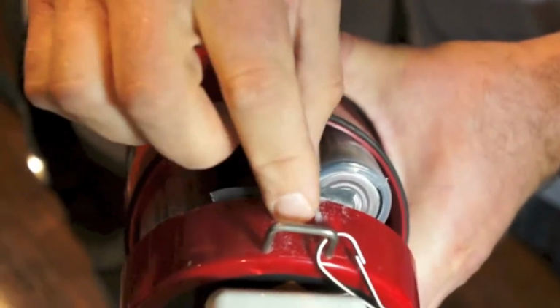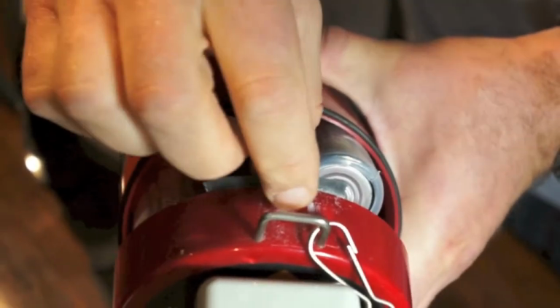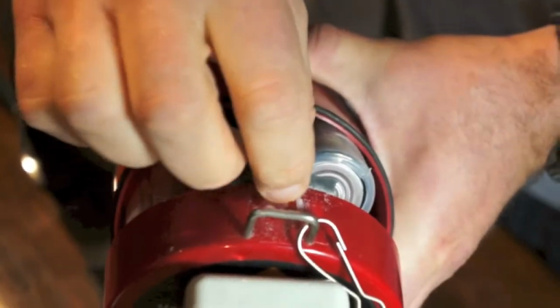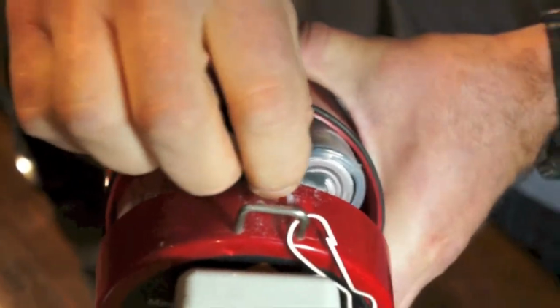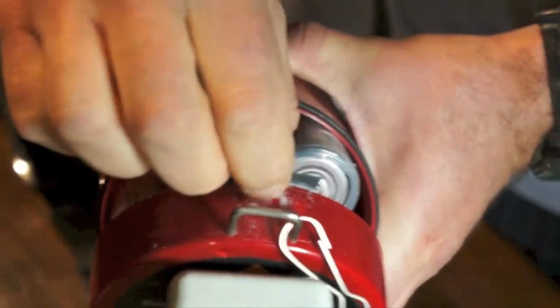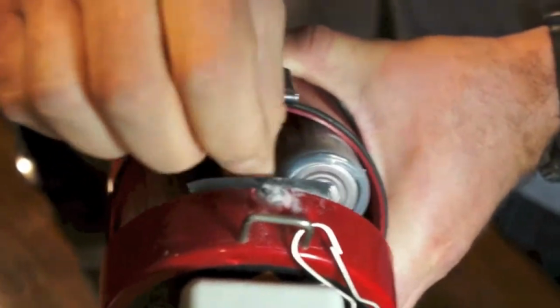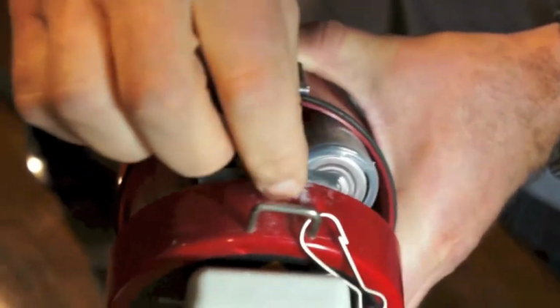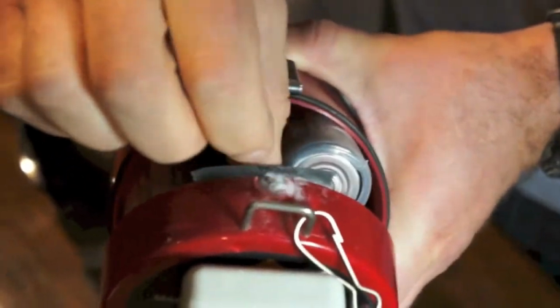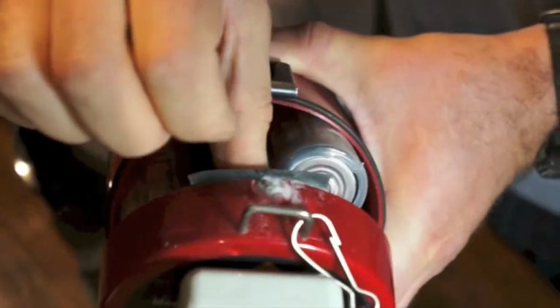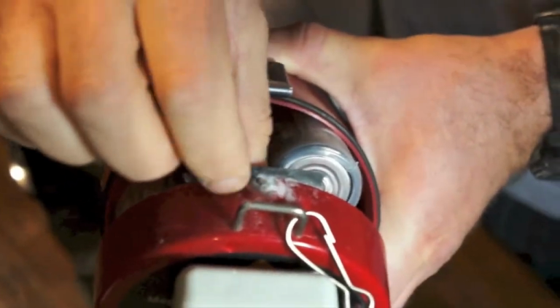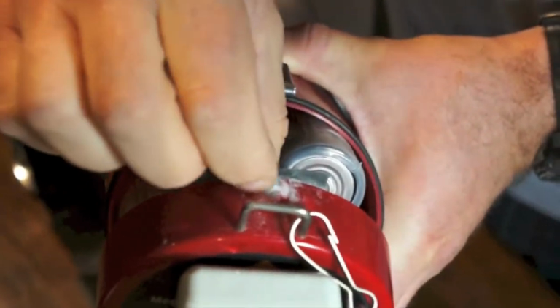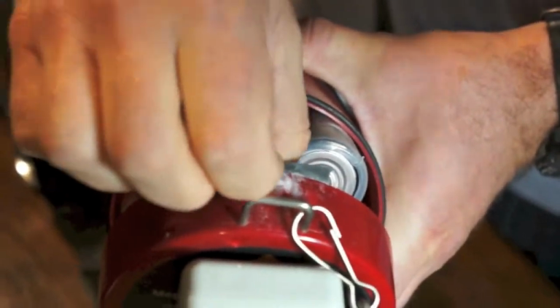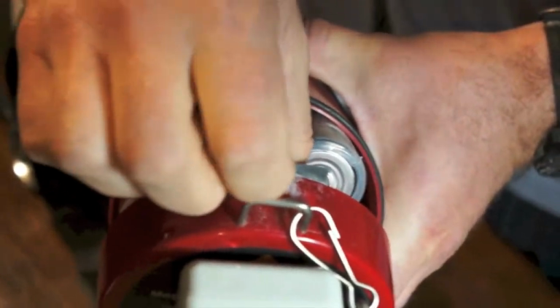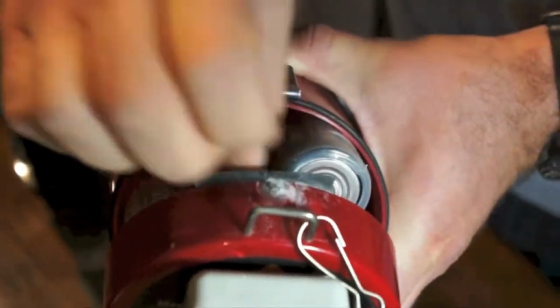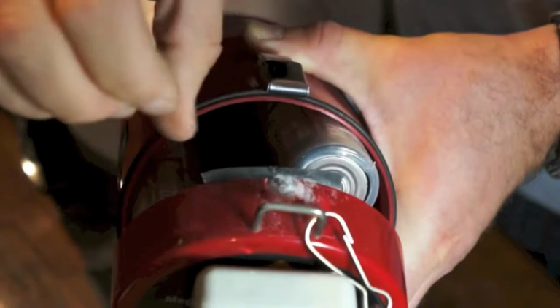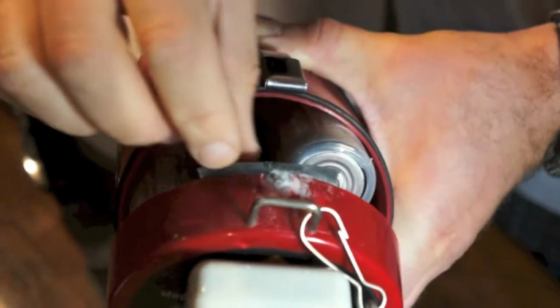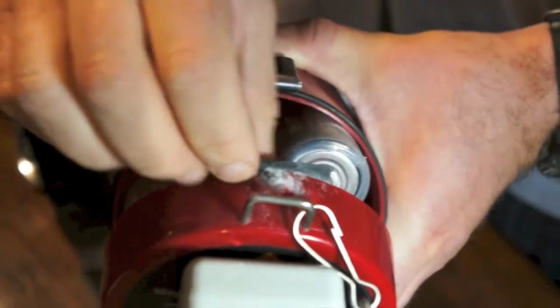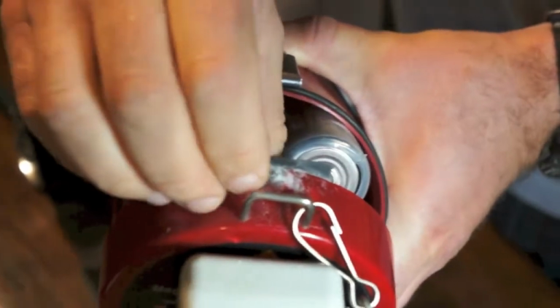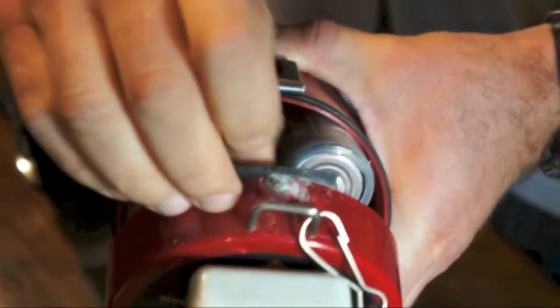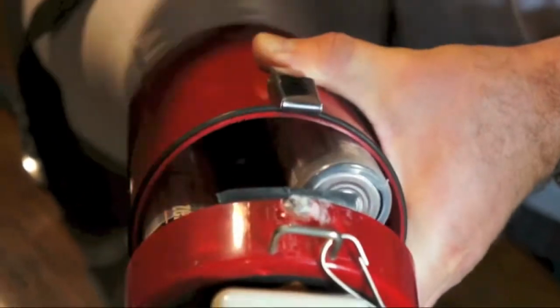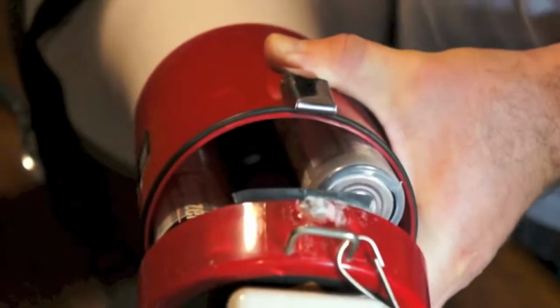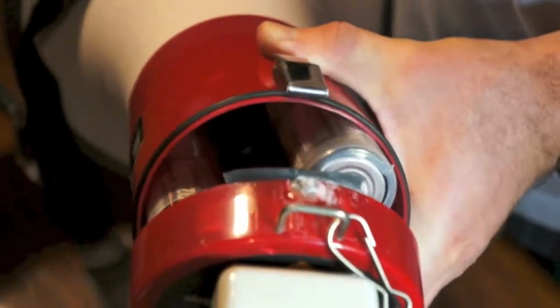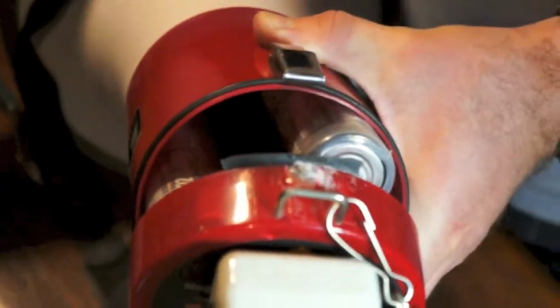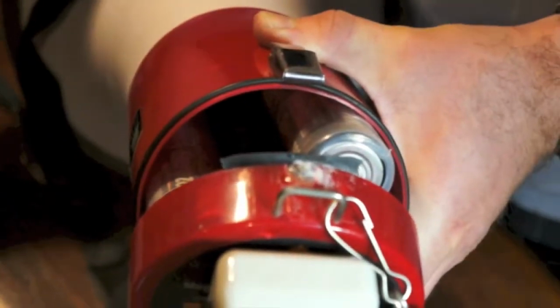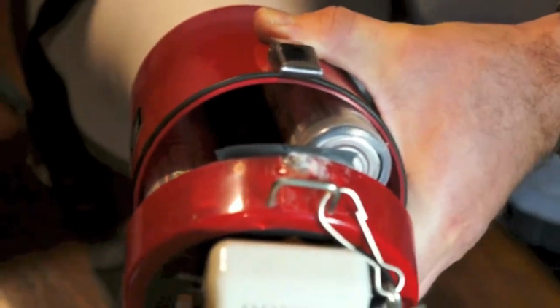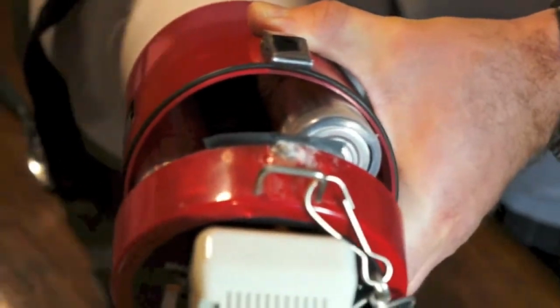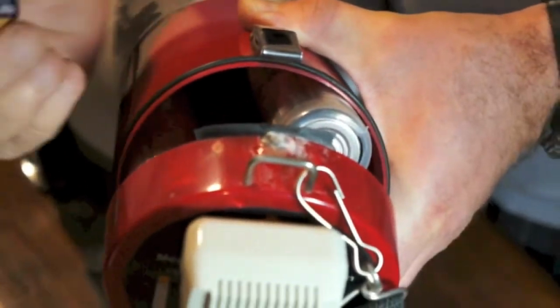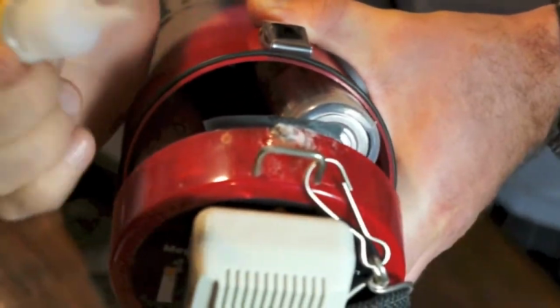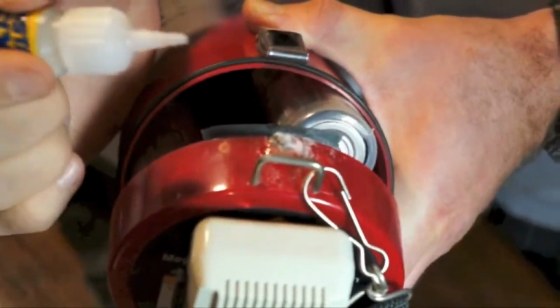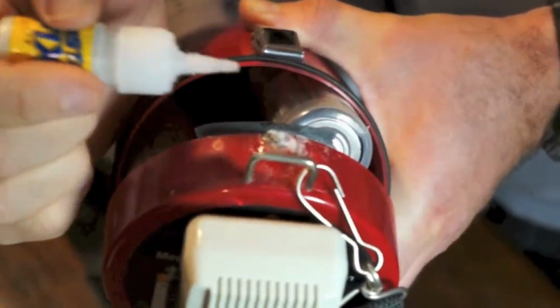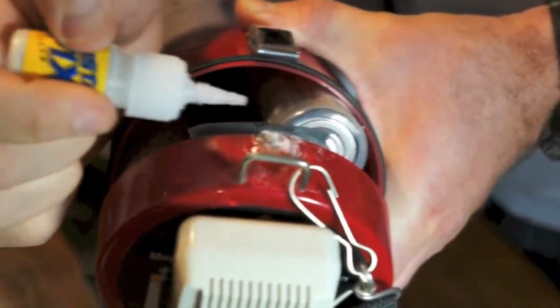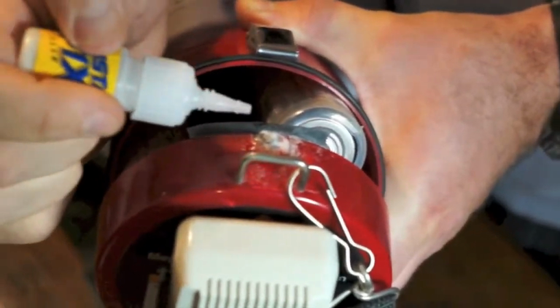So now I have this little latch up here that hopefully this can grab onto. A little bit more filler here.